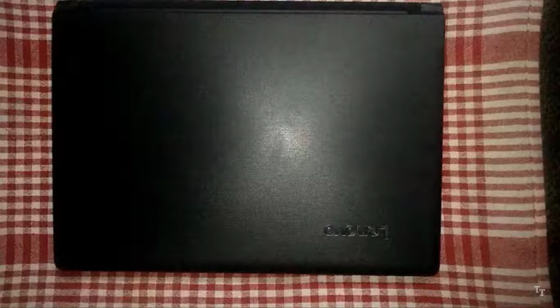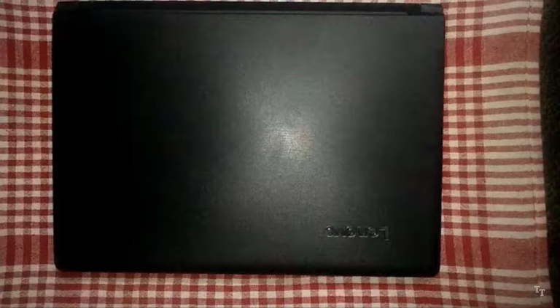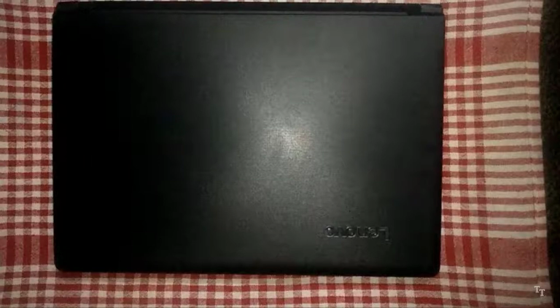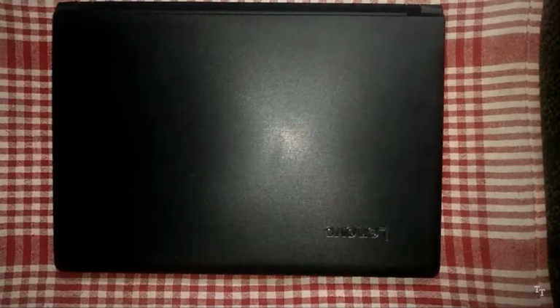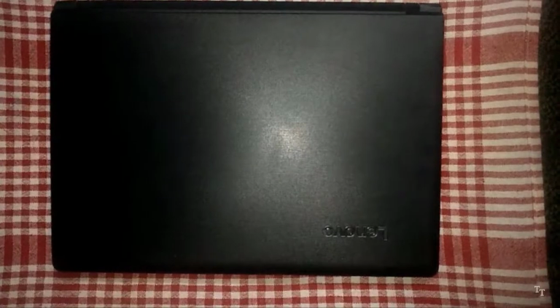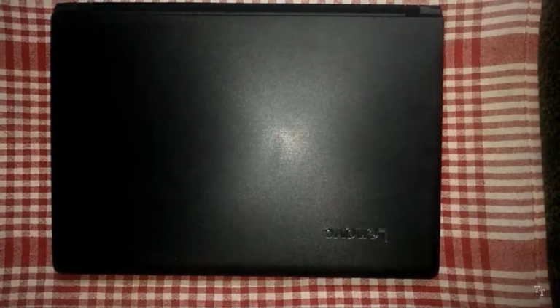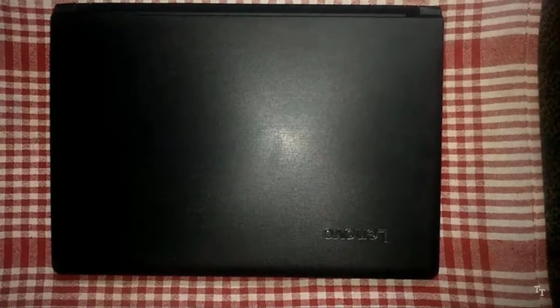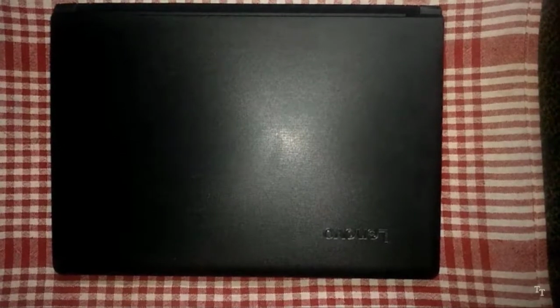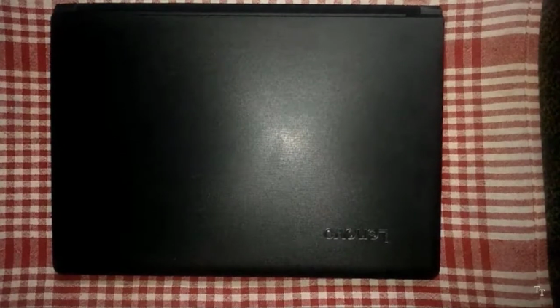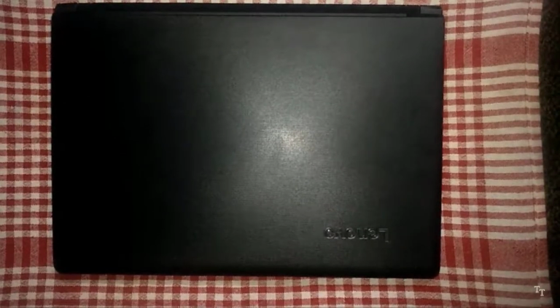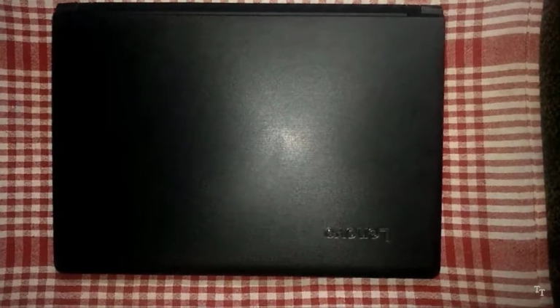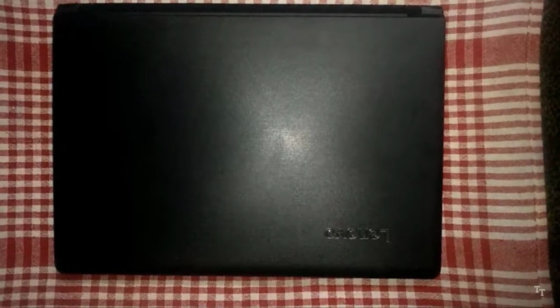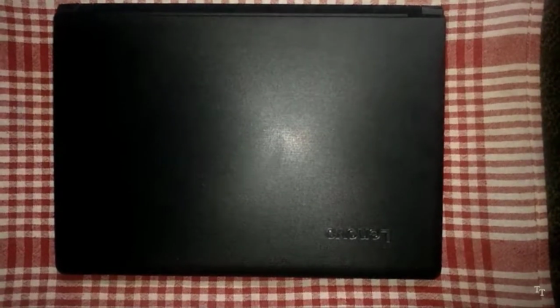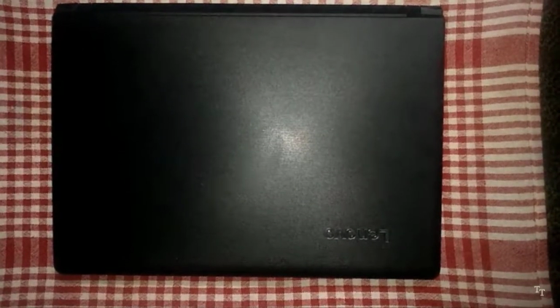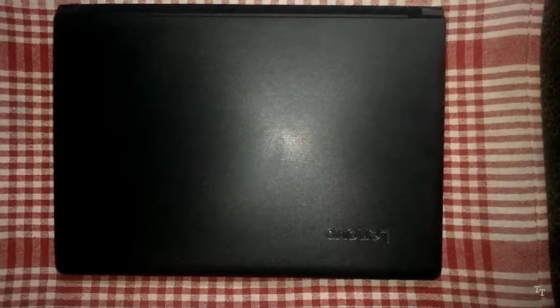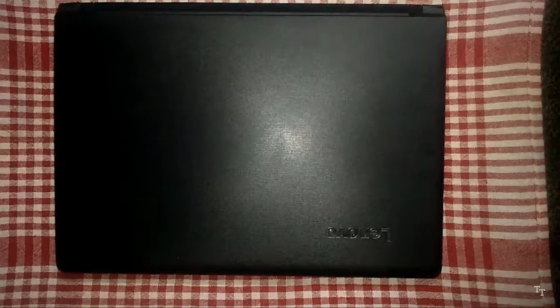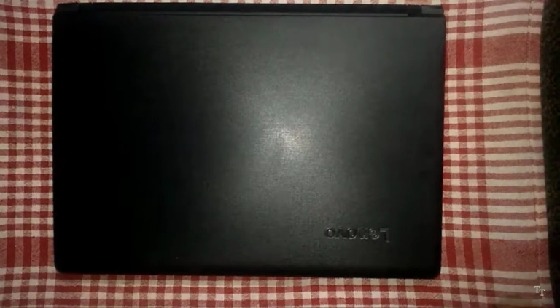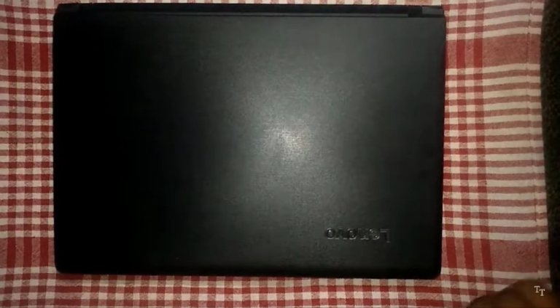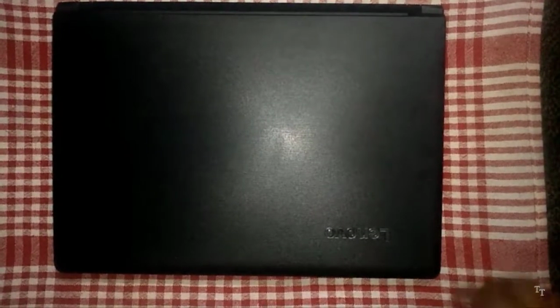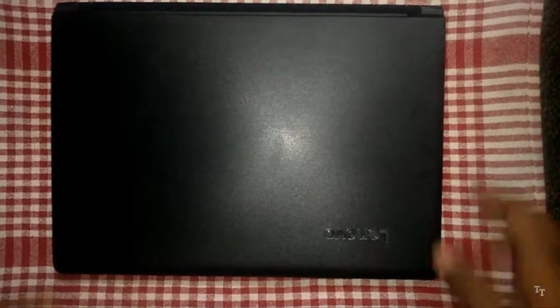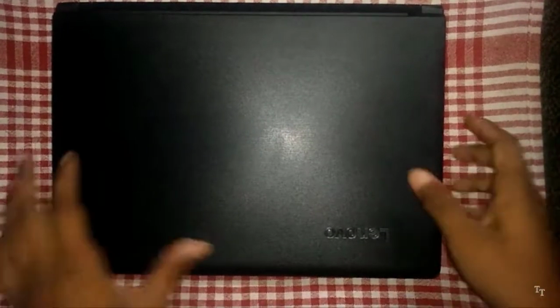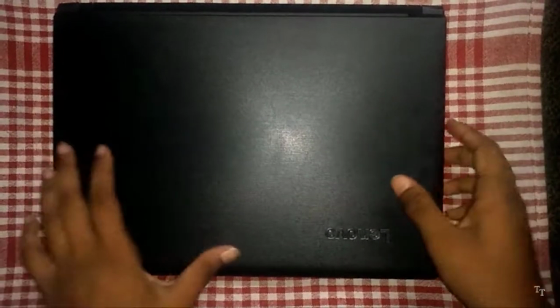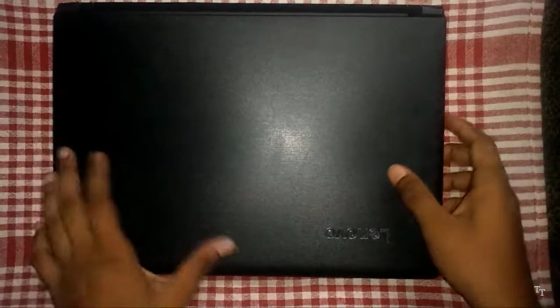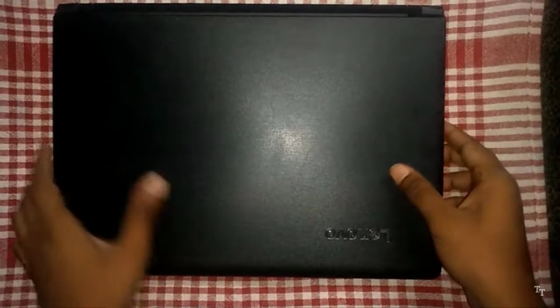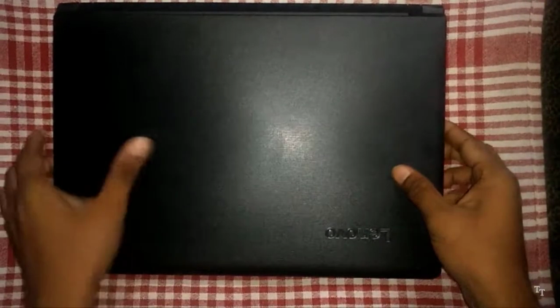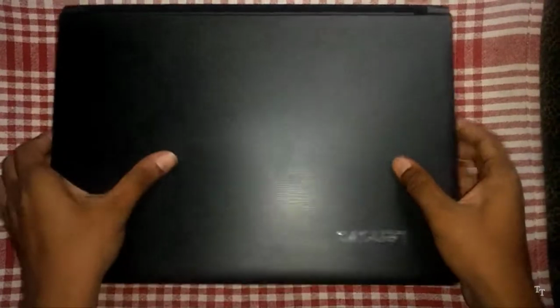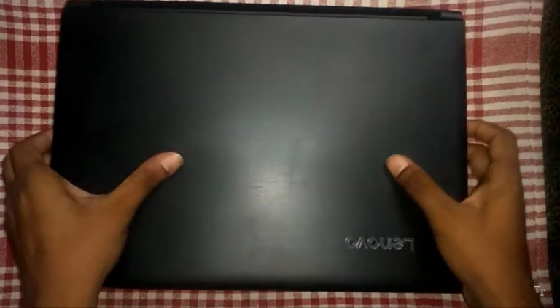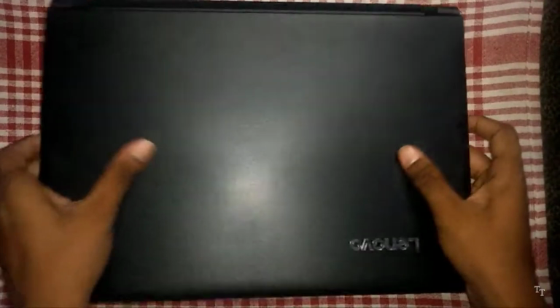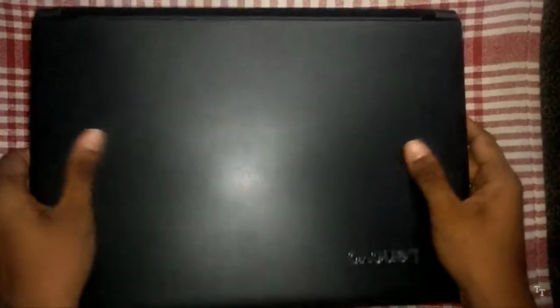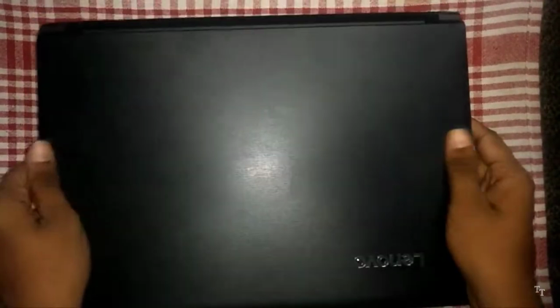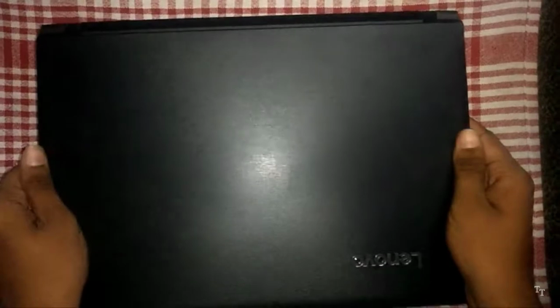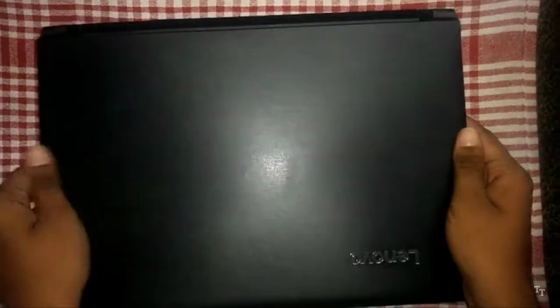Hi, Hello! Welcome to Tech Today. In this video, we are going to open the Lenovo E4125 Laptop.